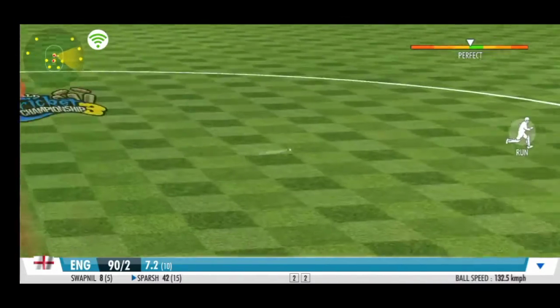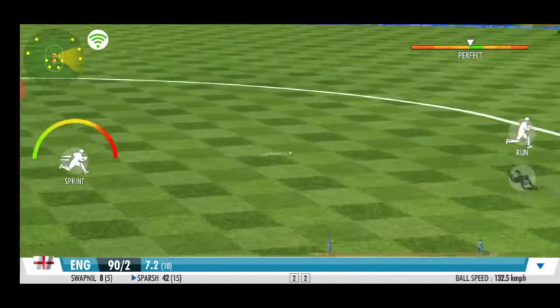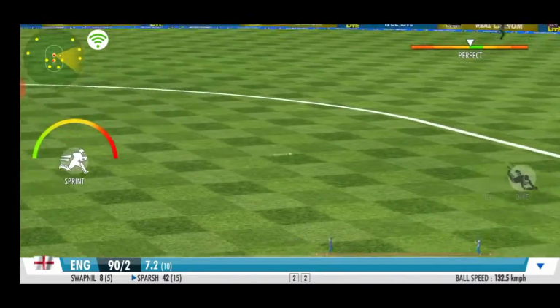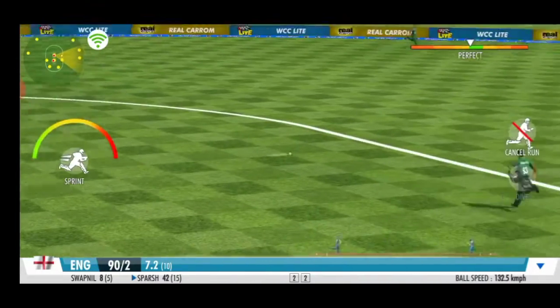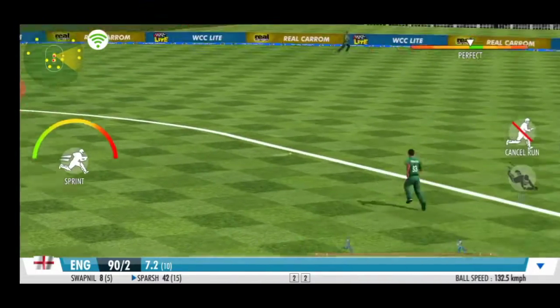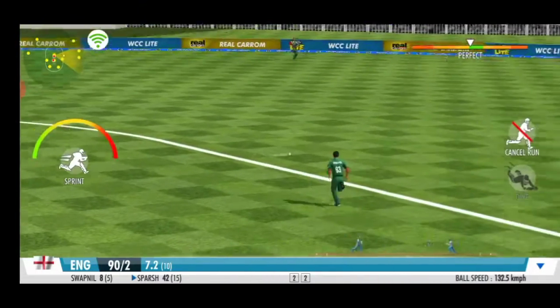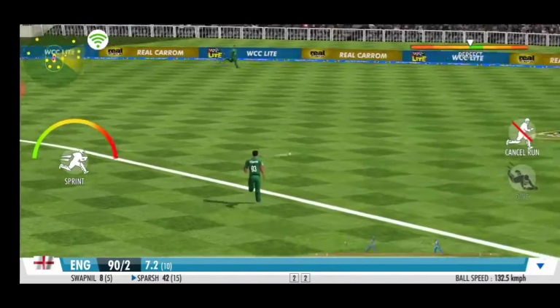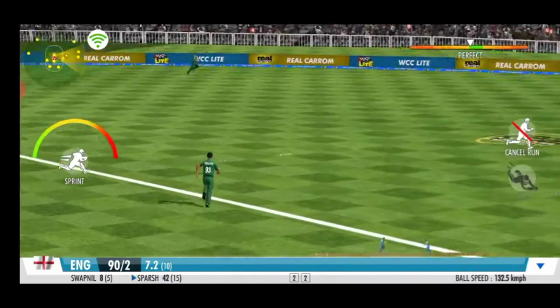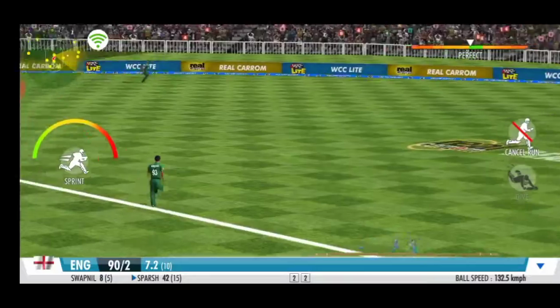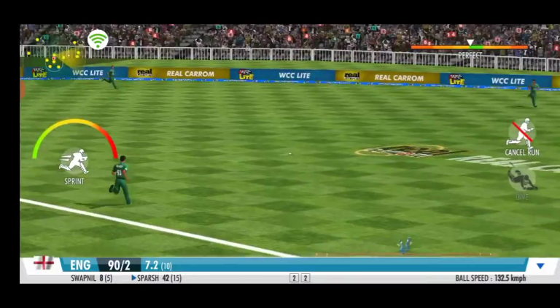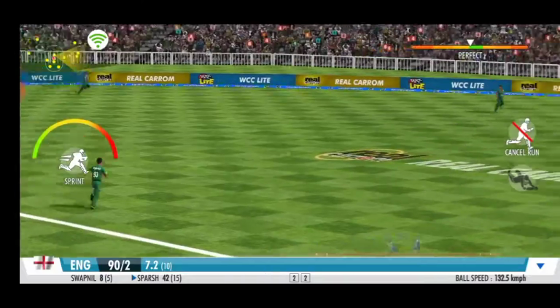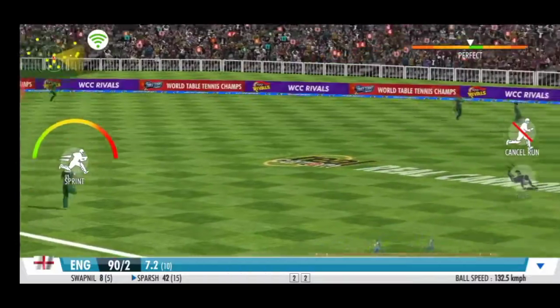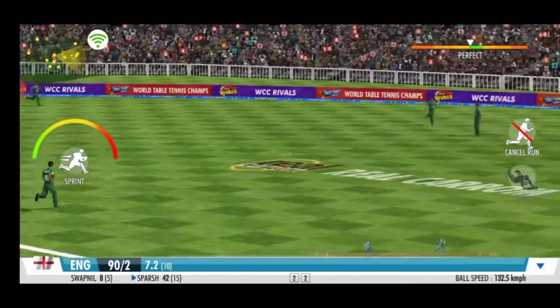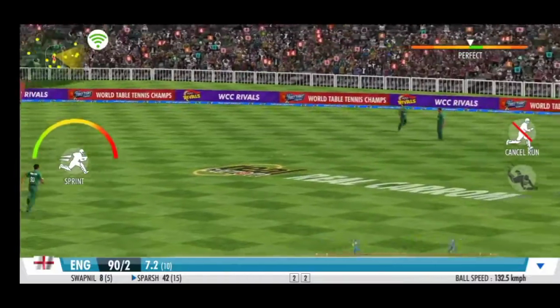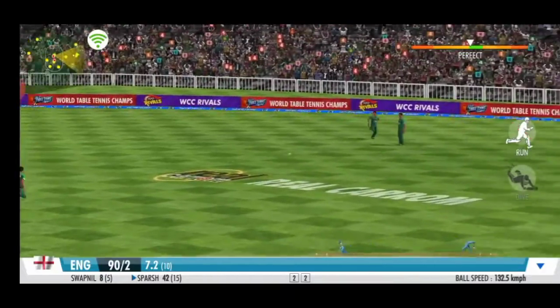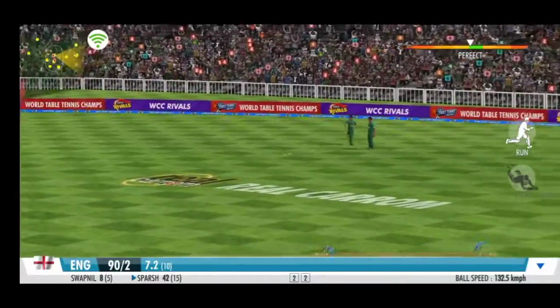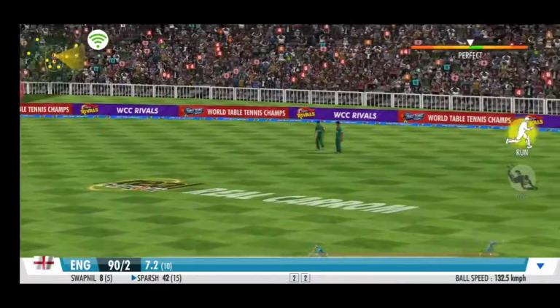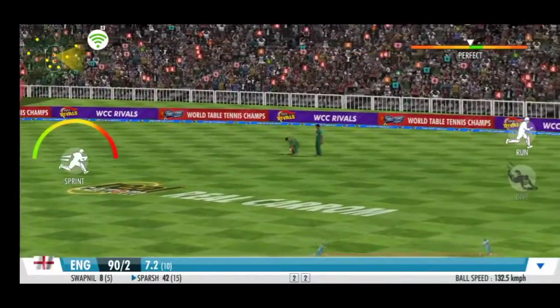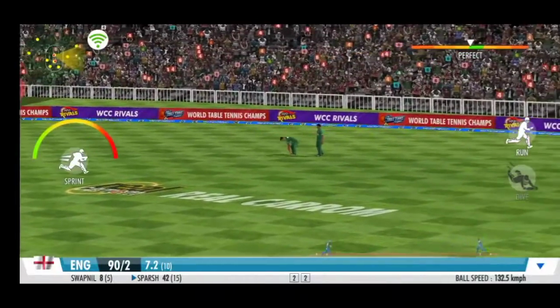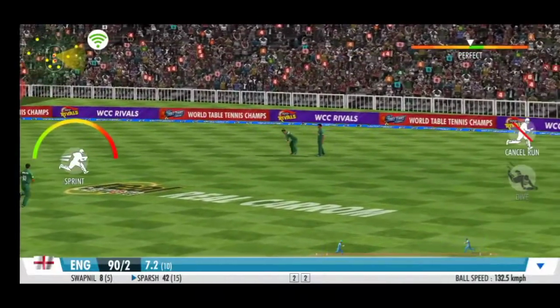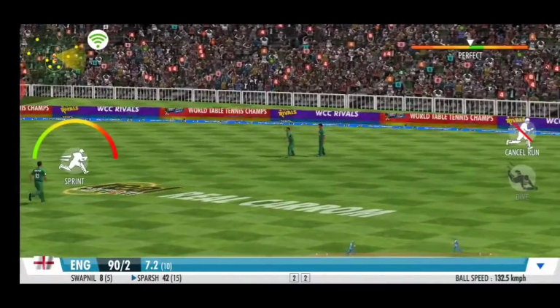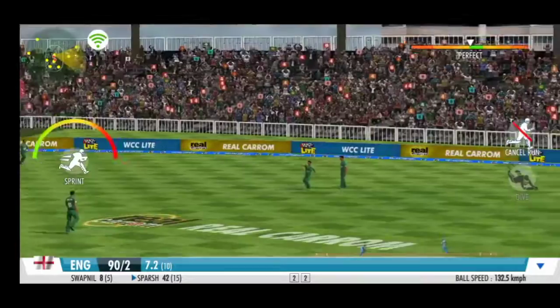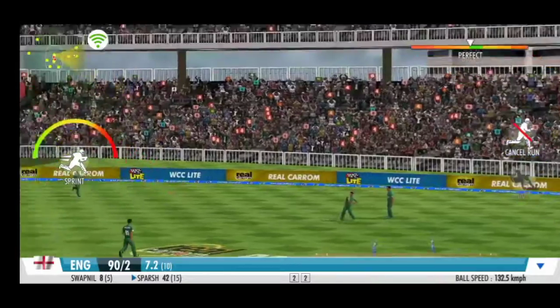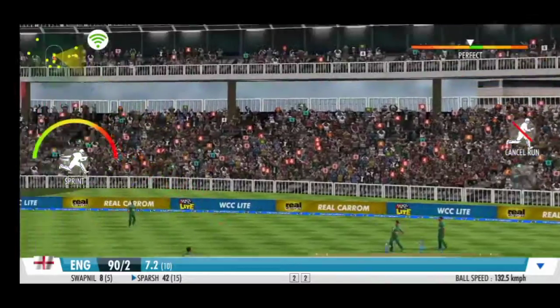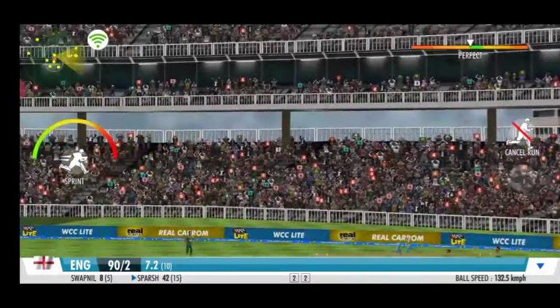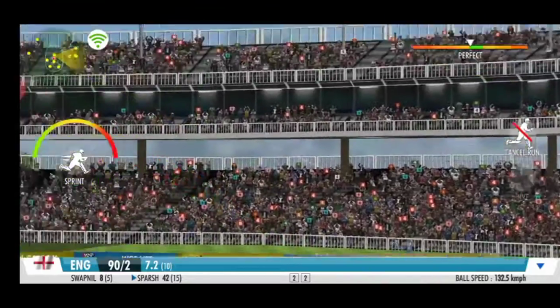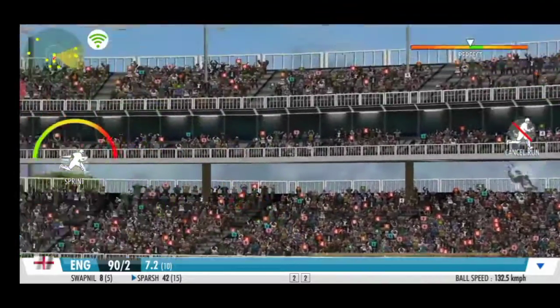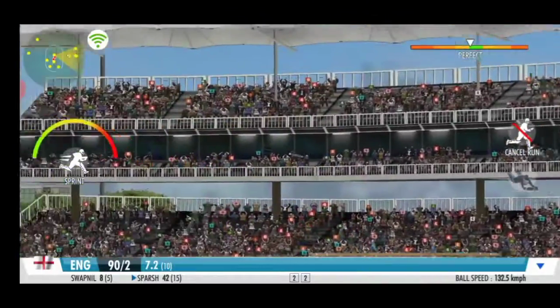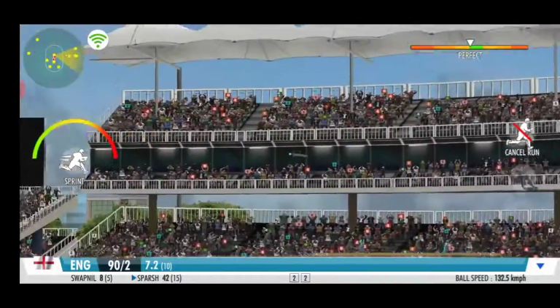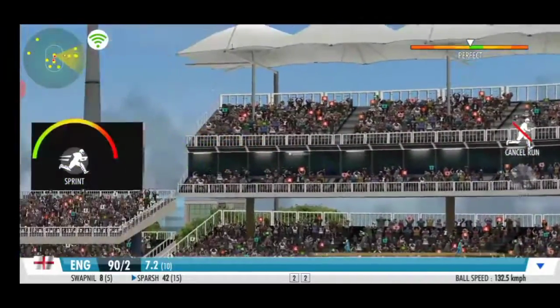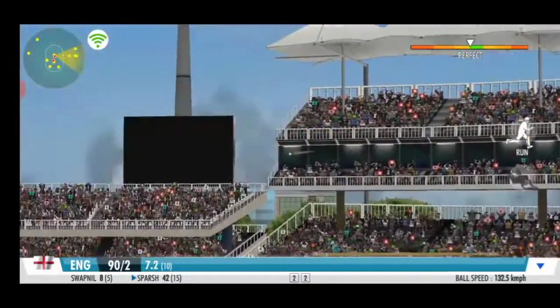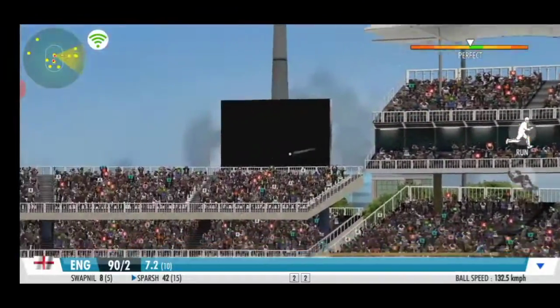Wax it hard and straight through extra cover. That's a quick bit of leg work from these two.